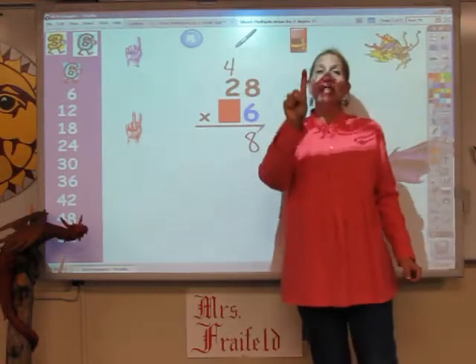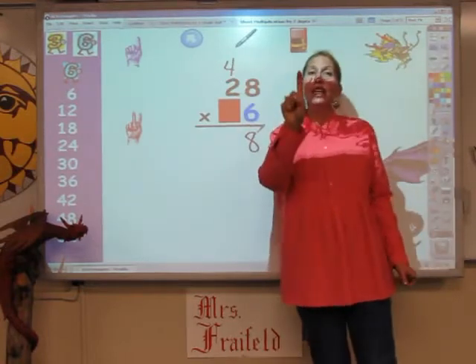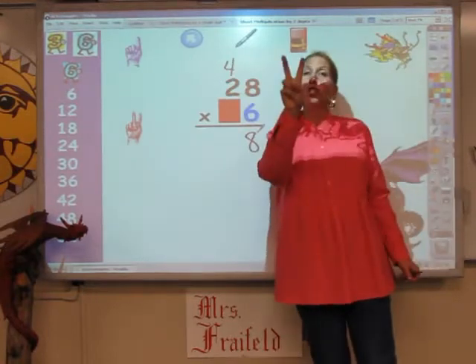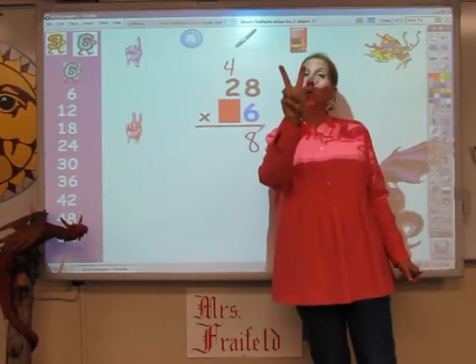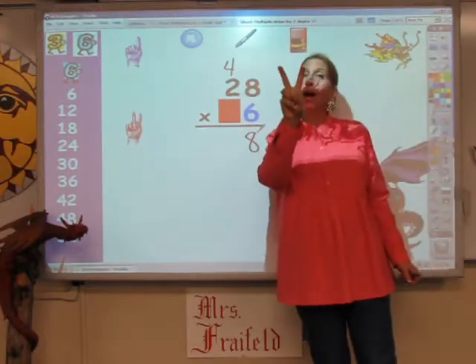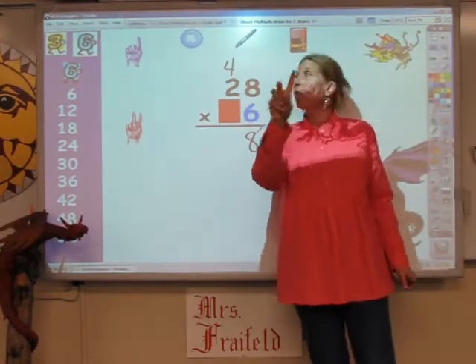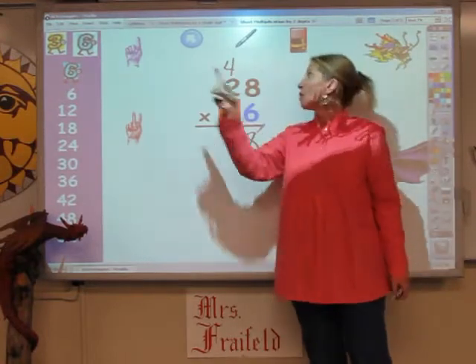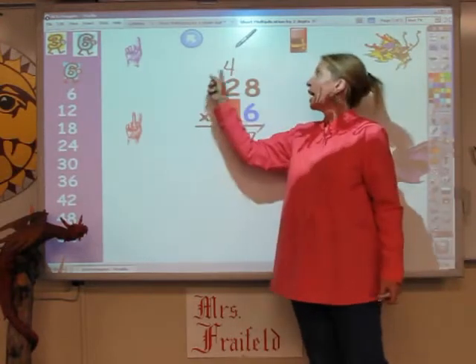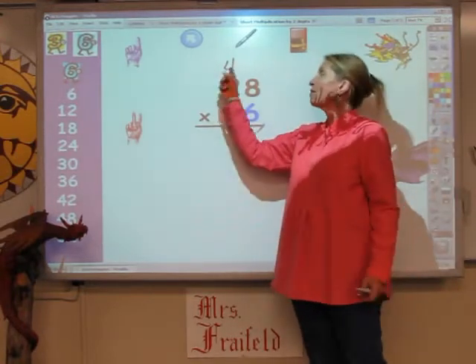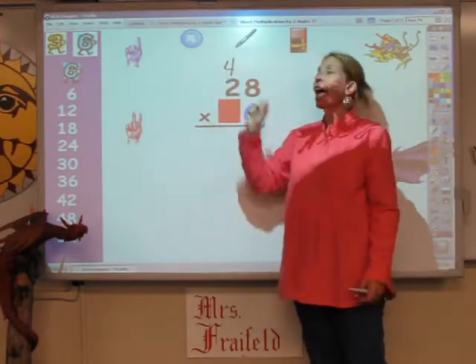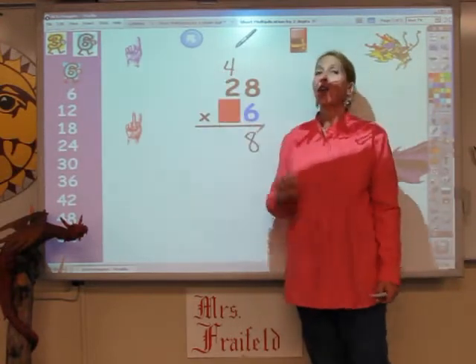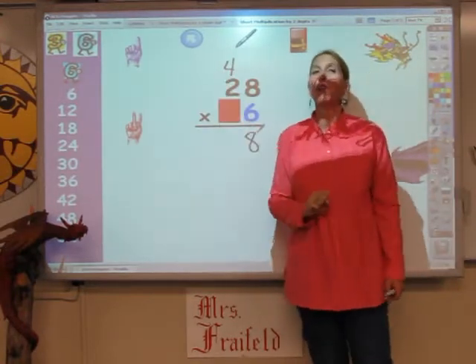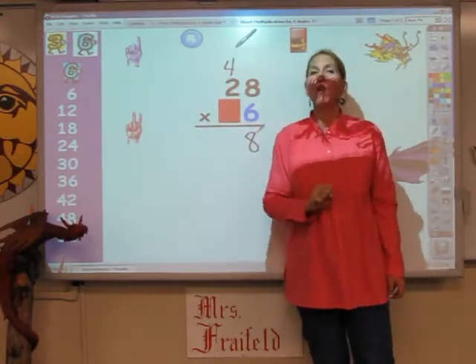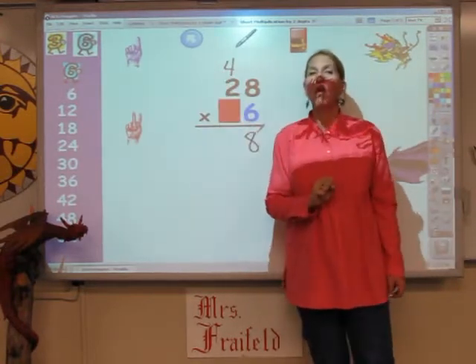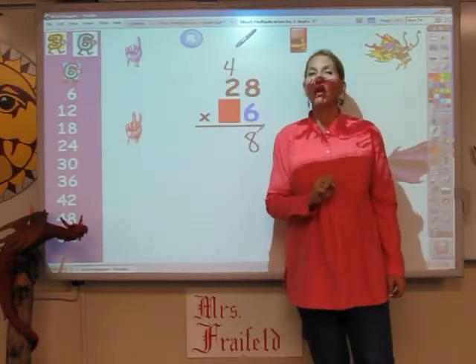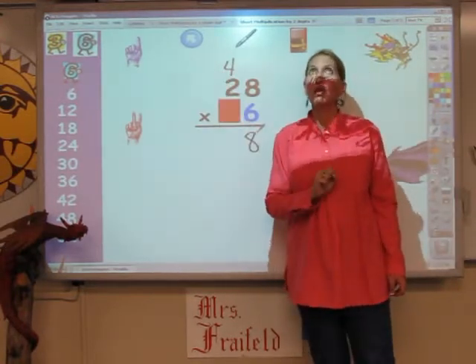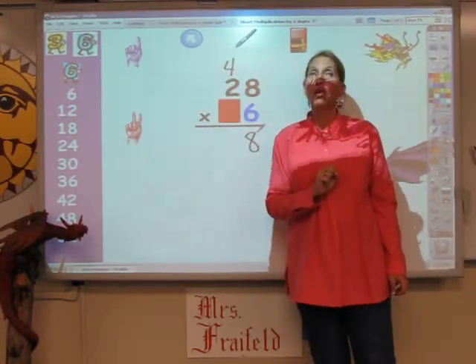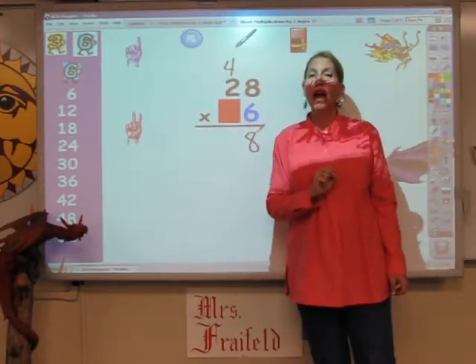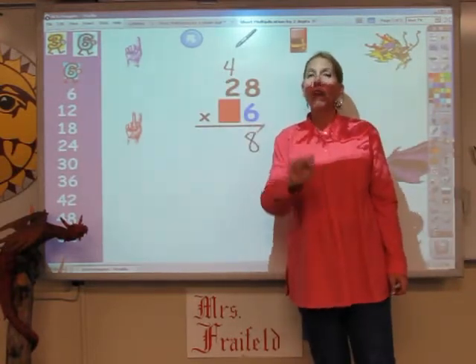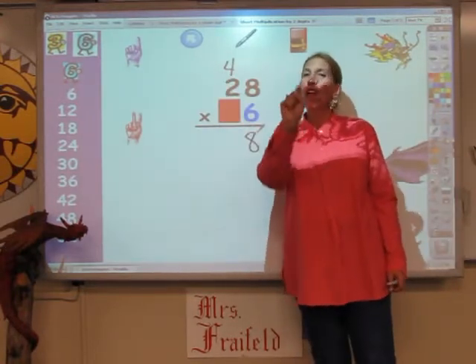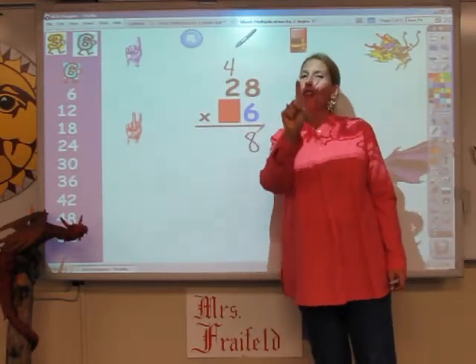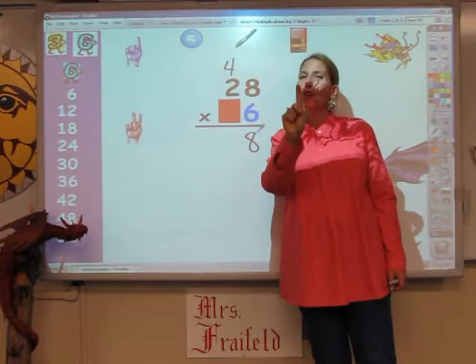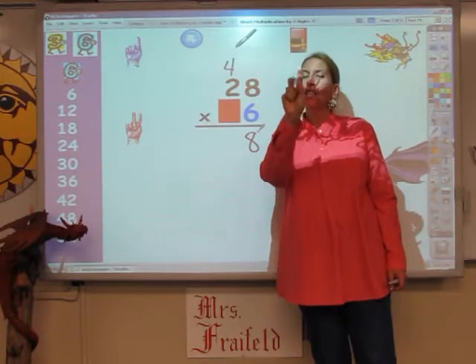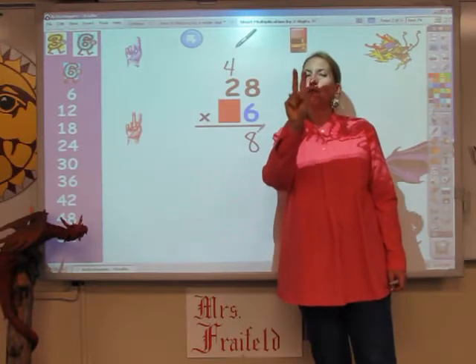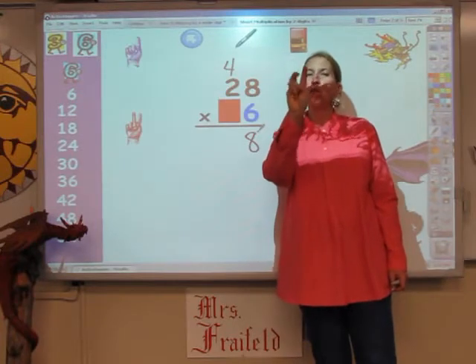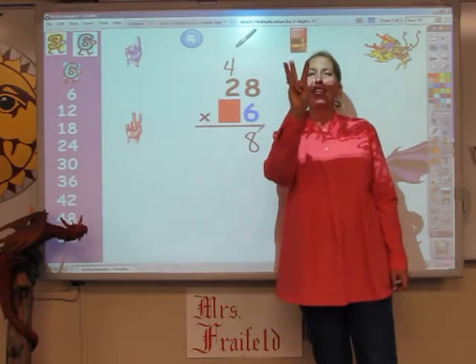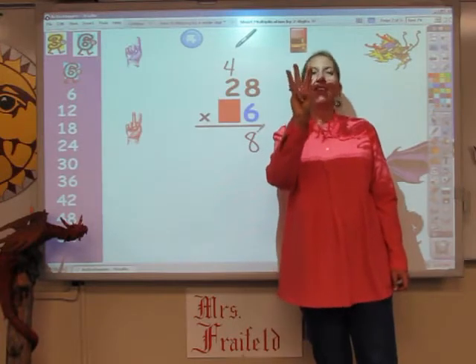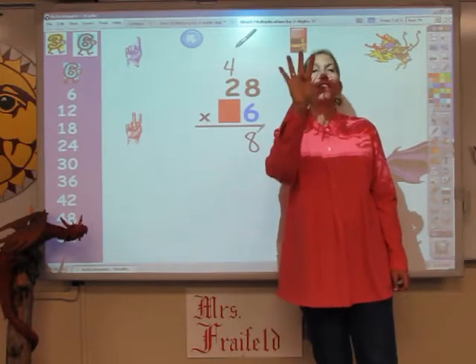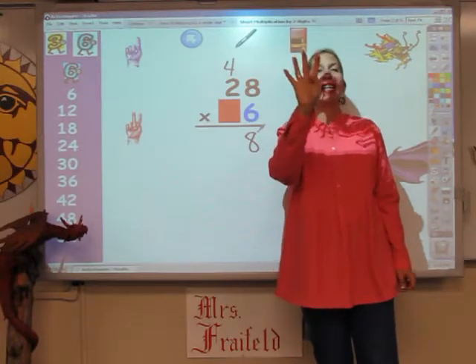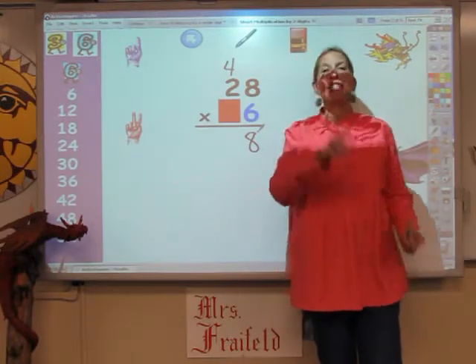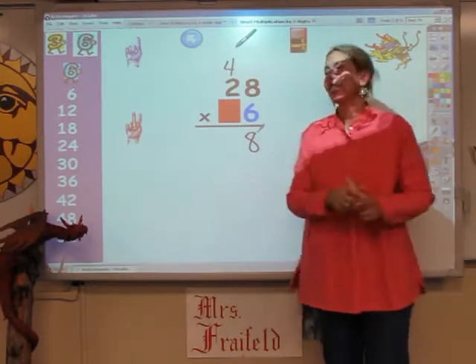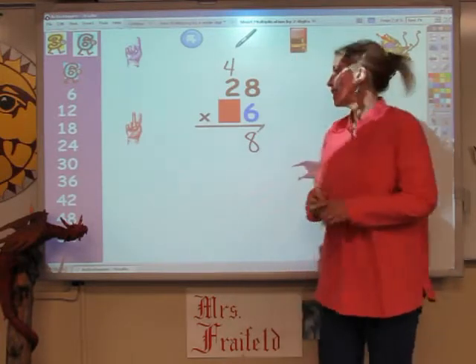6, 12, but I have to add on the 4. So it's 12, 13, 14, 15, and 16.